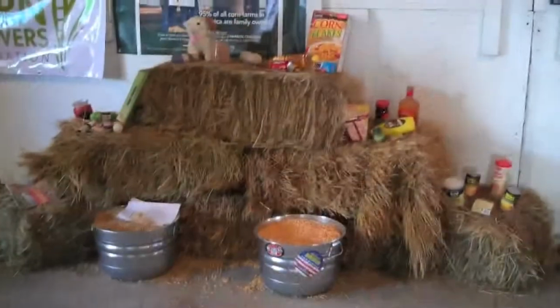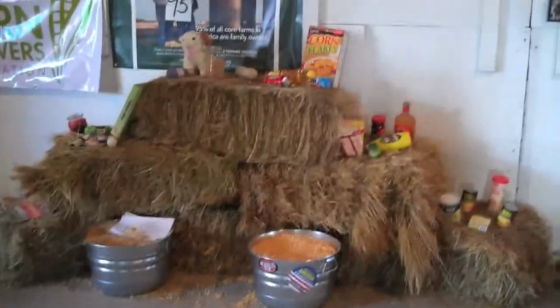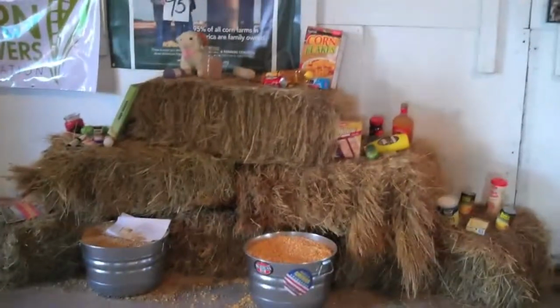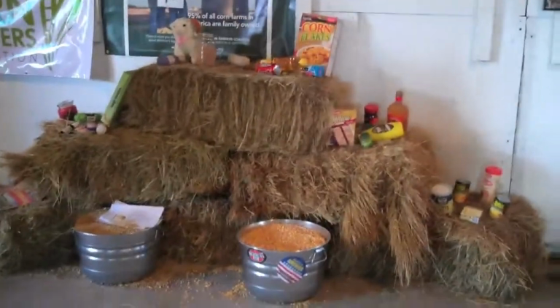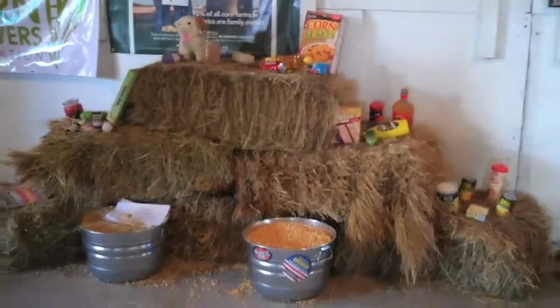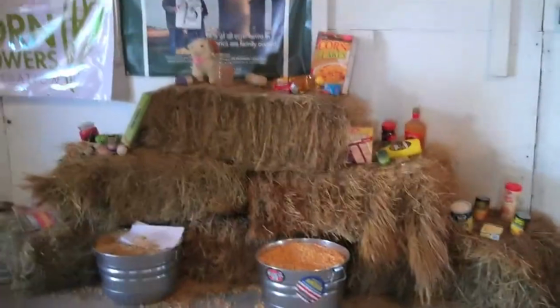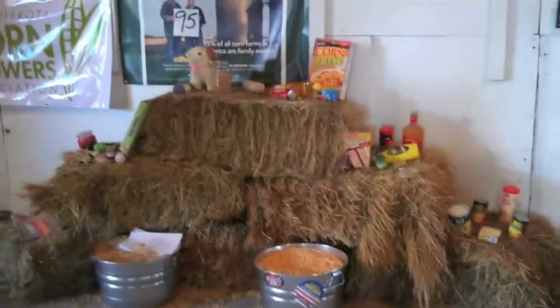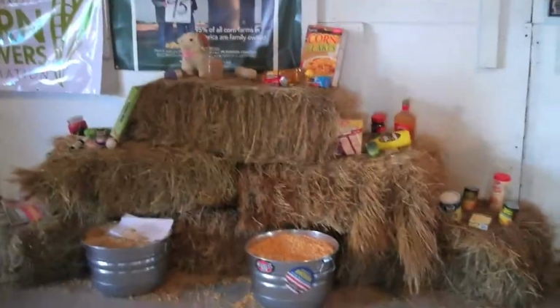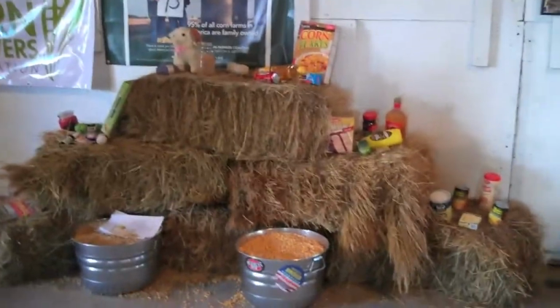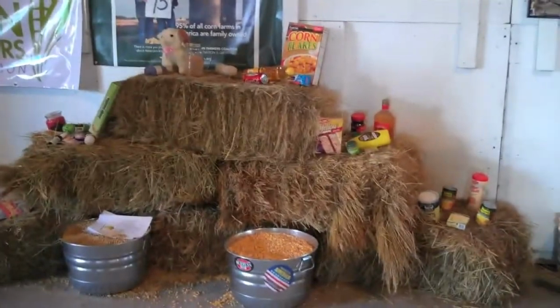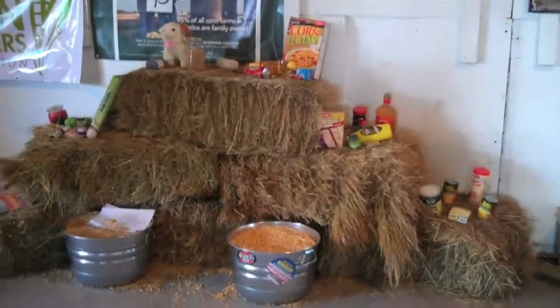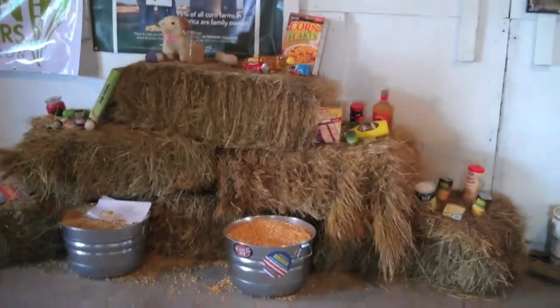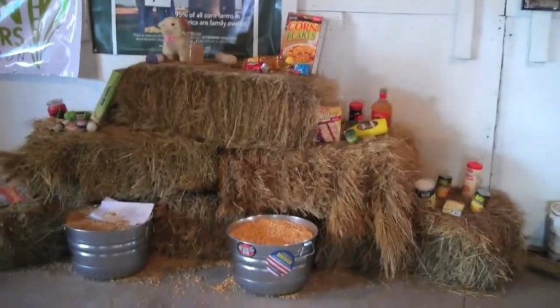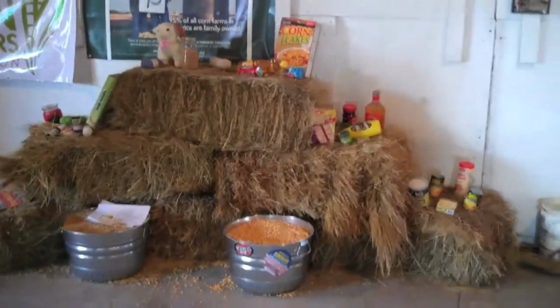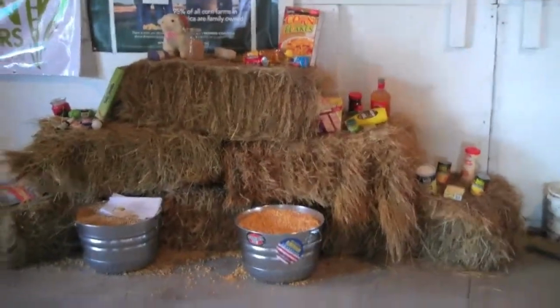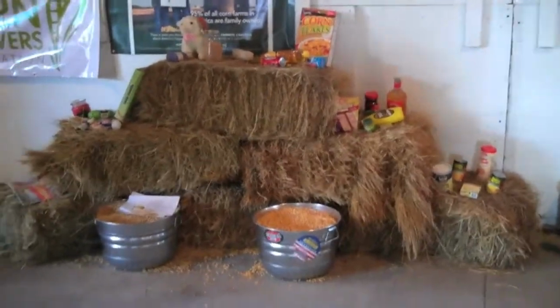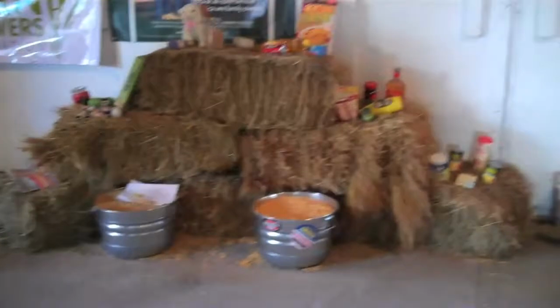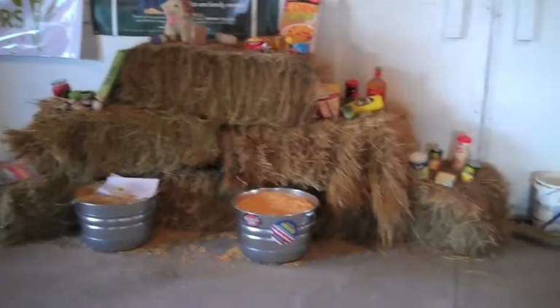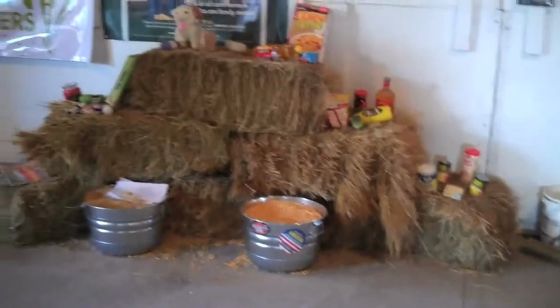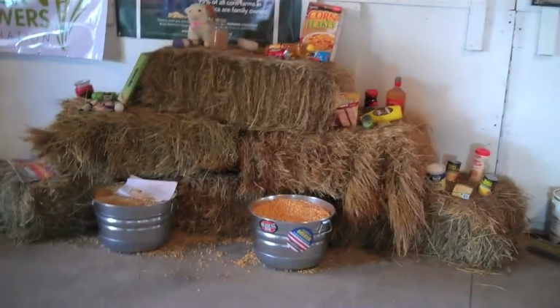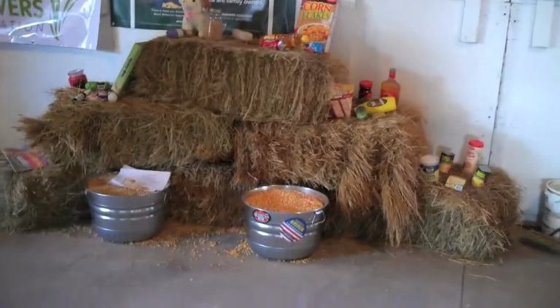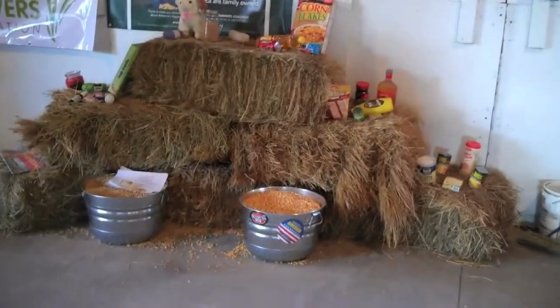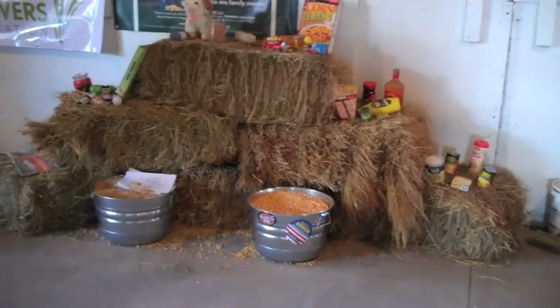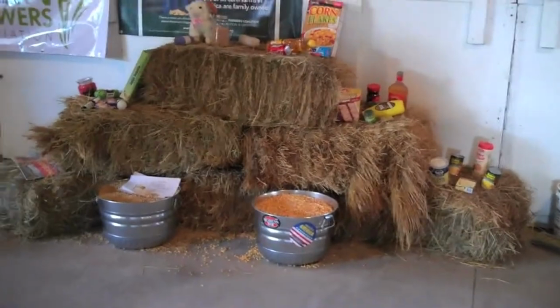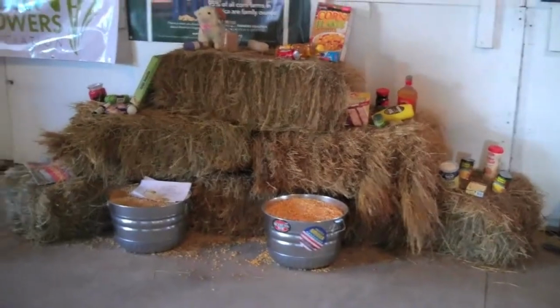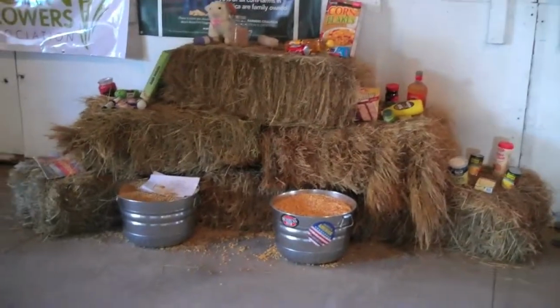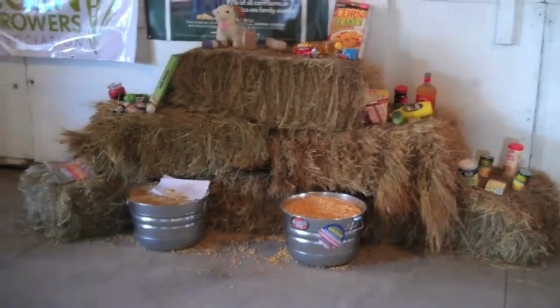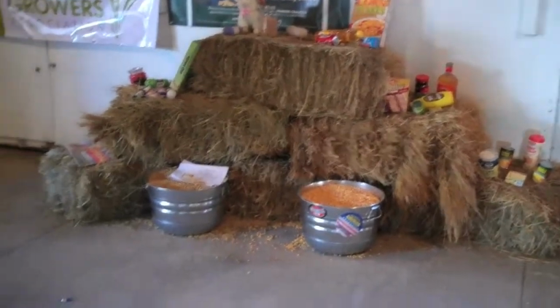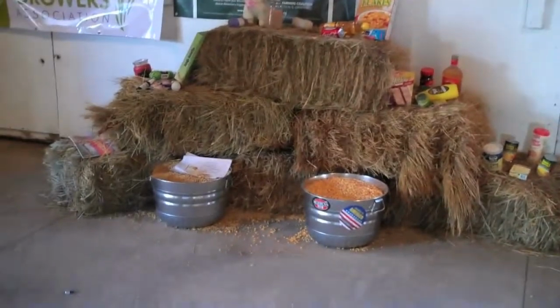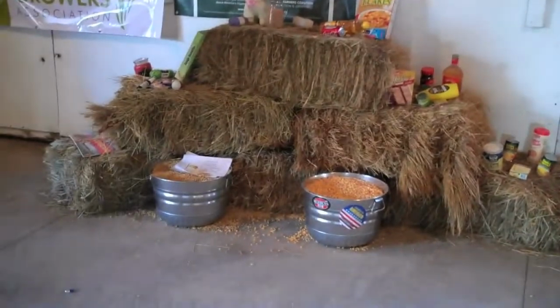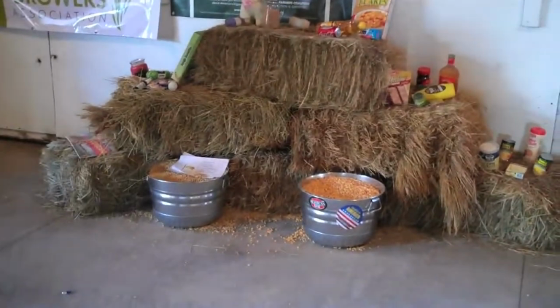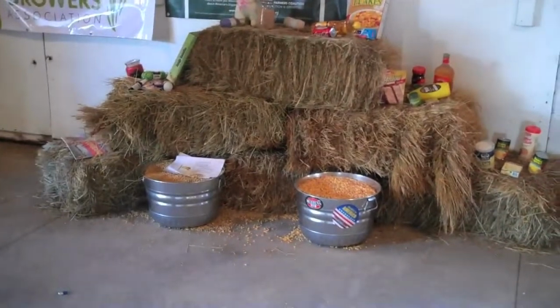This is a little teaching area showing how many boxes of cornflakes you can make out of a bushel.